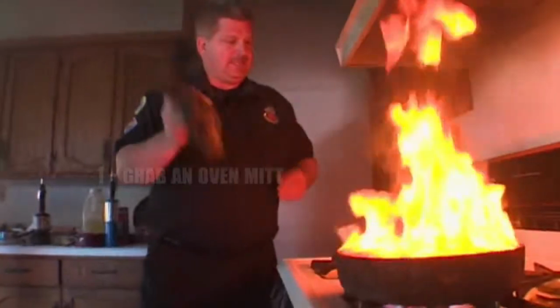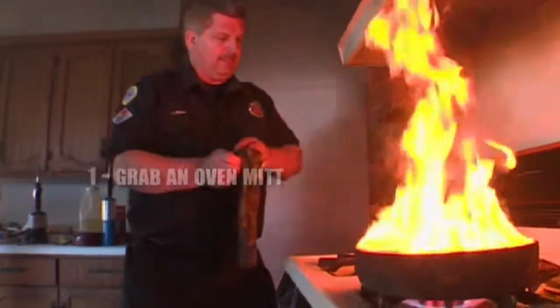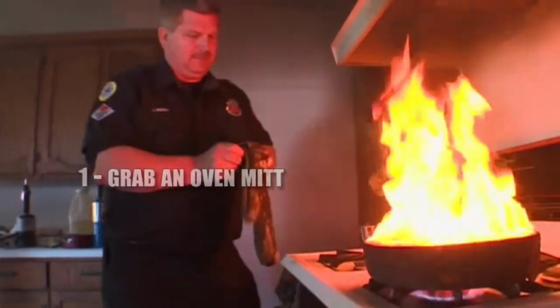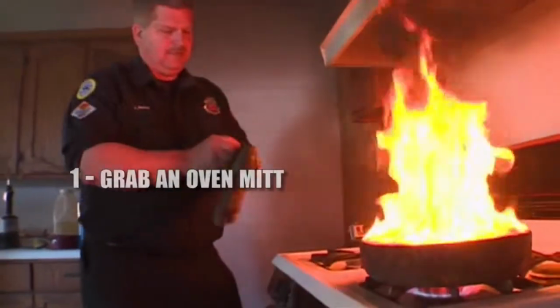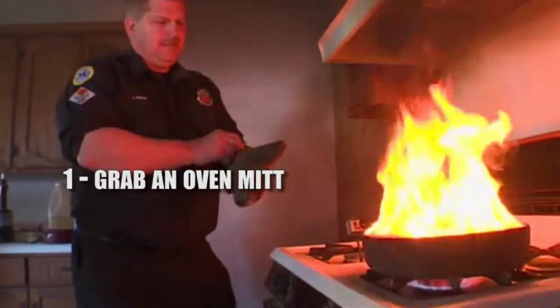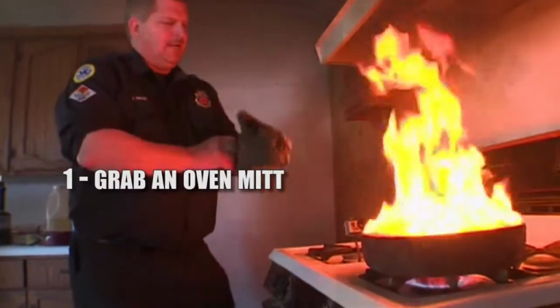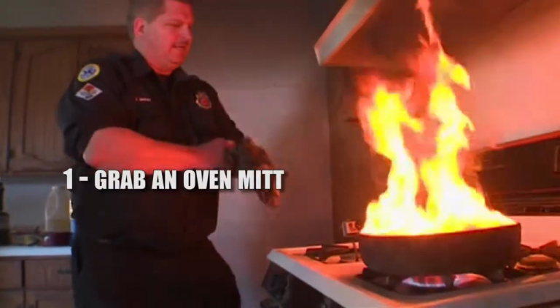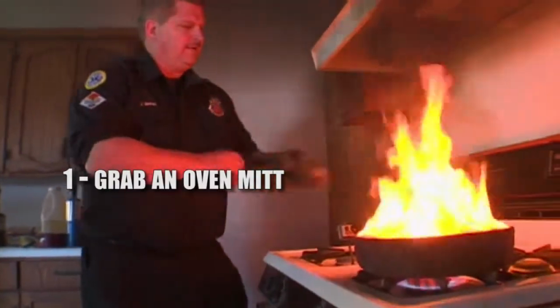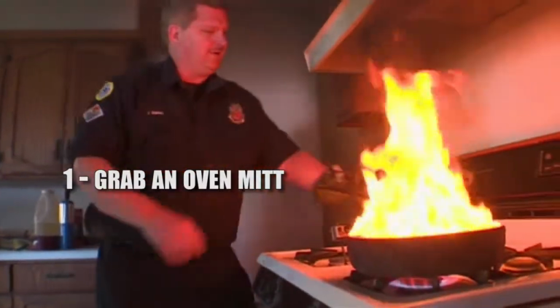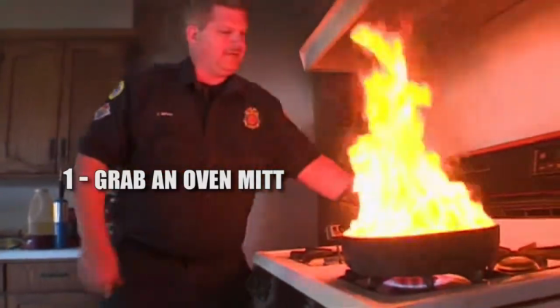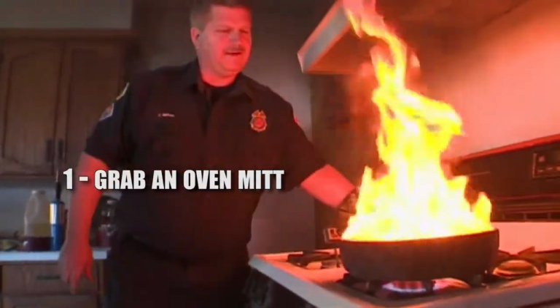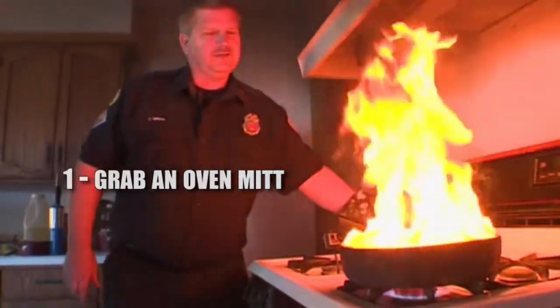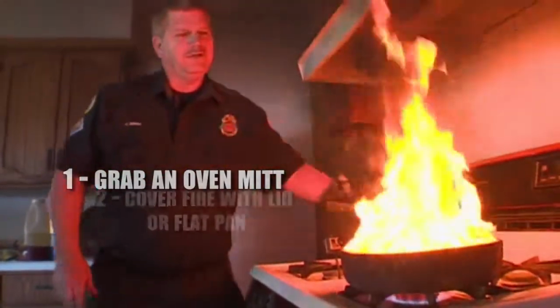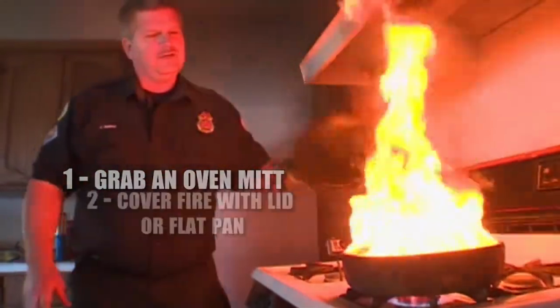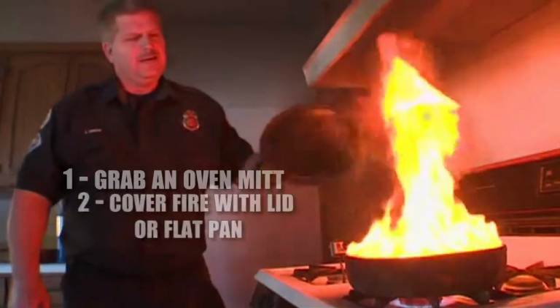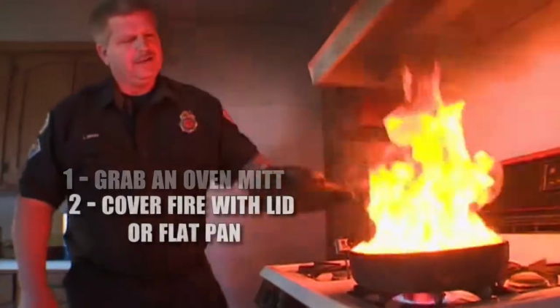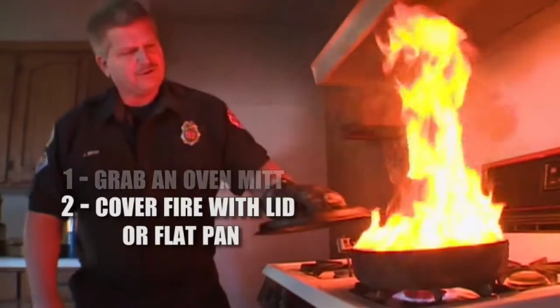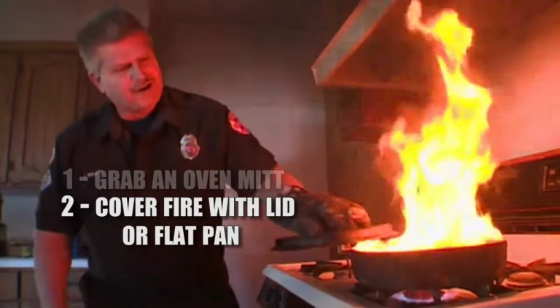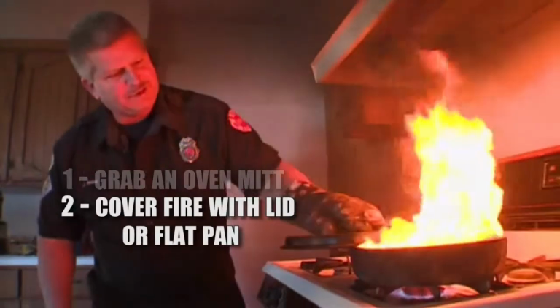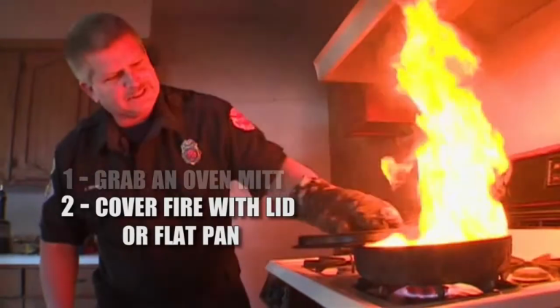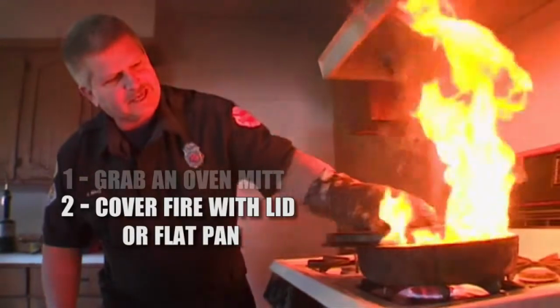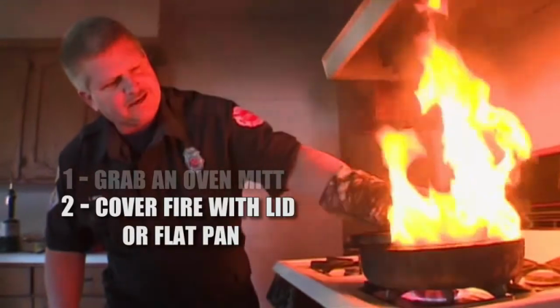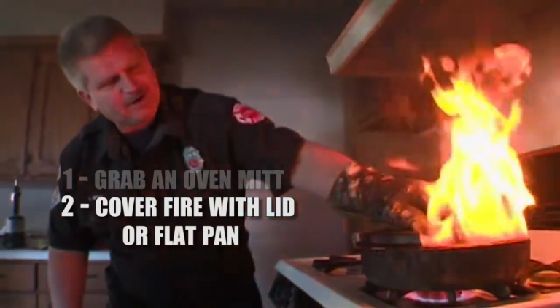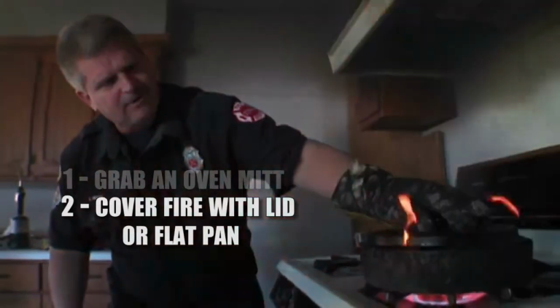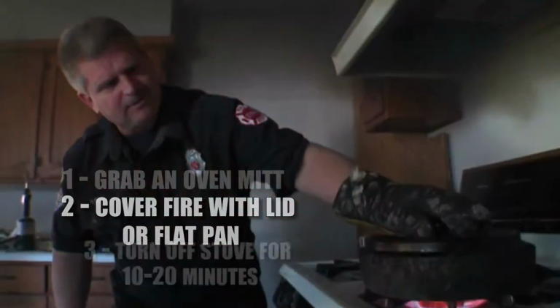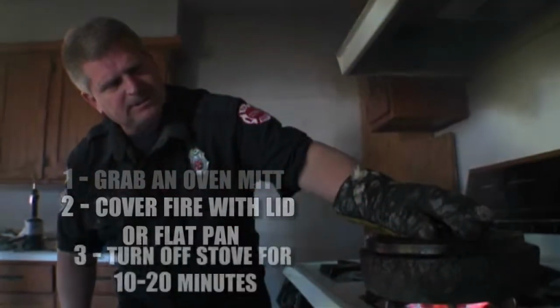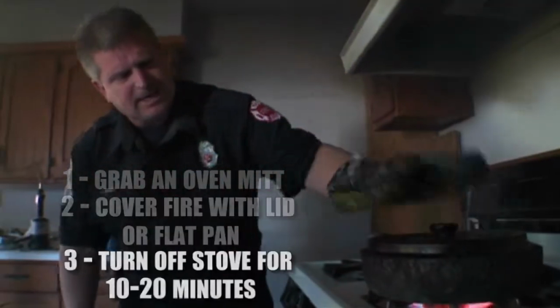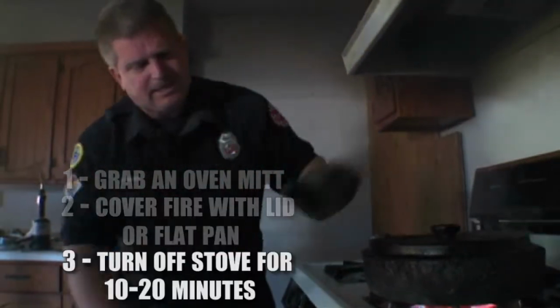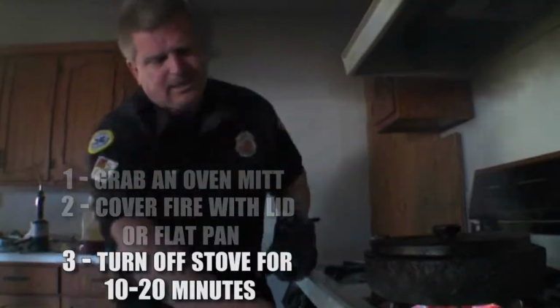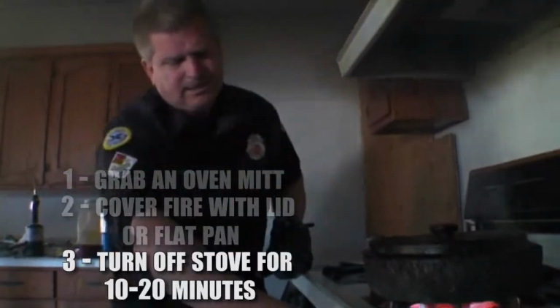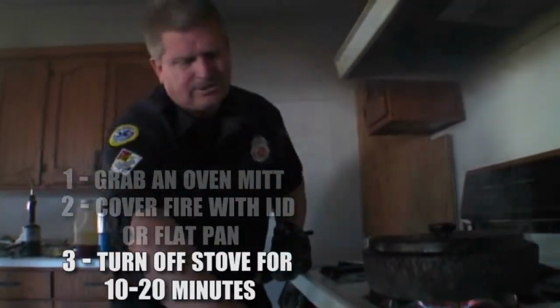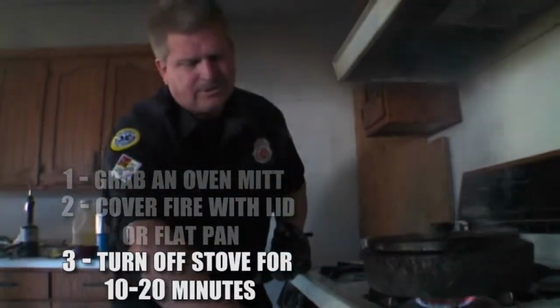Instead, simply grab an oven mitt, cover the fire with a lid or flat pan, and turn off the stove for 10 to 20 minutes.